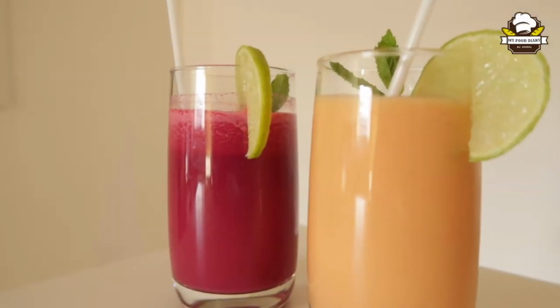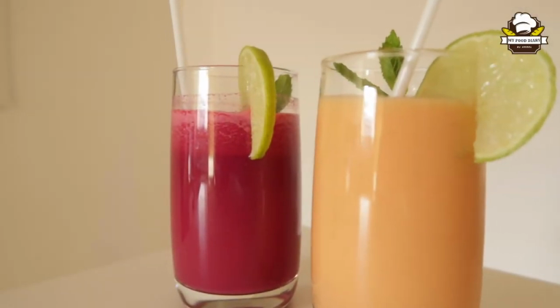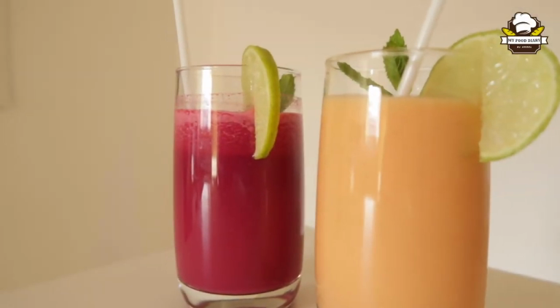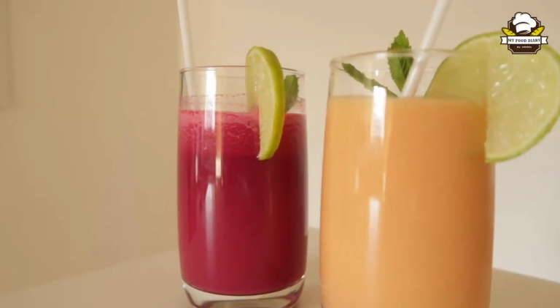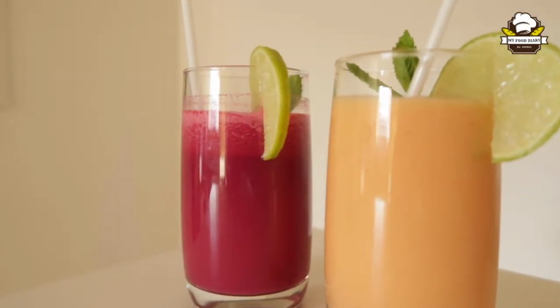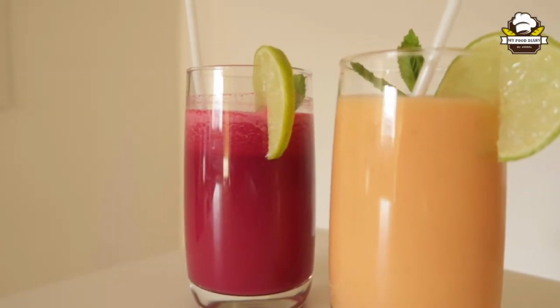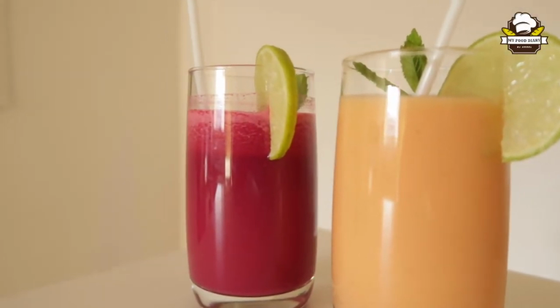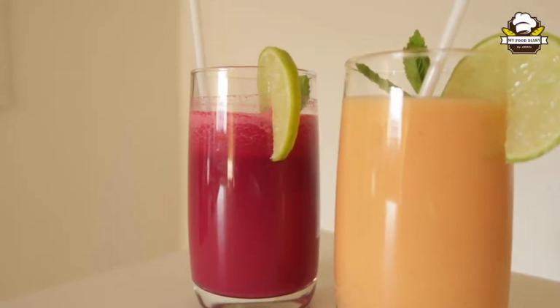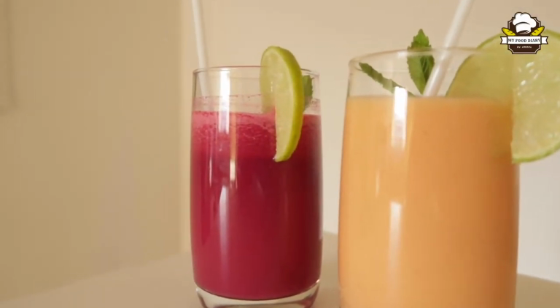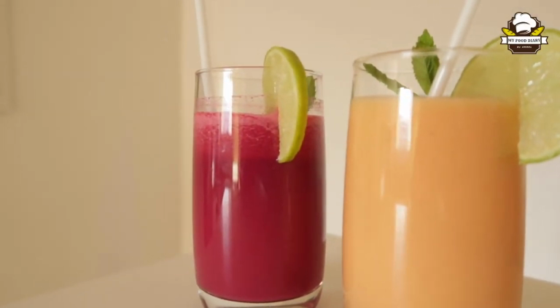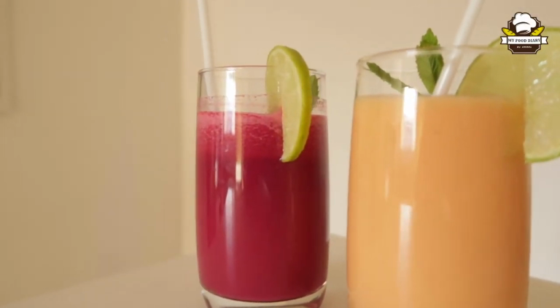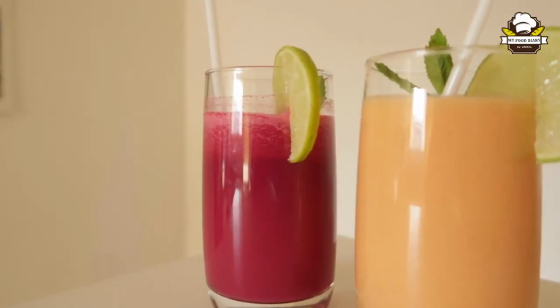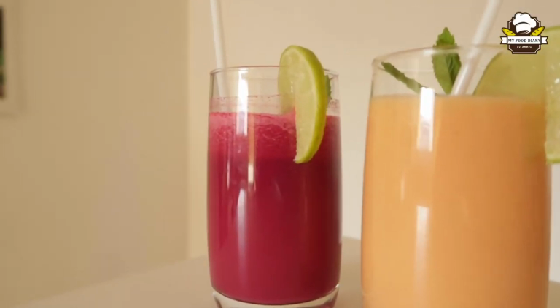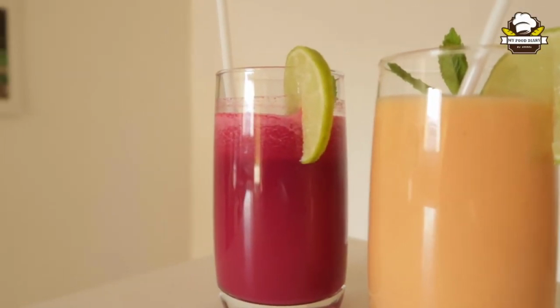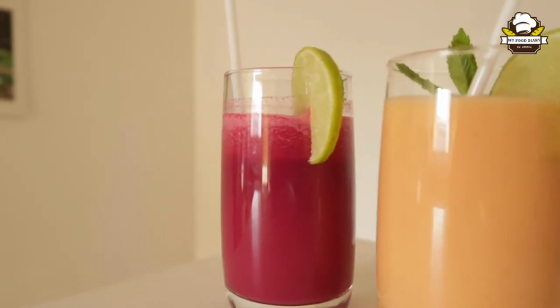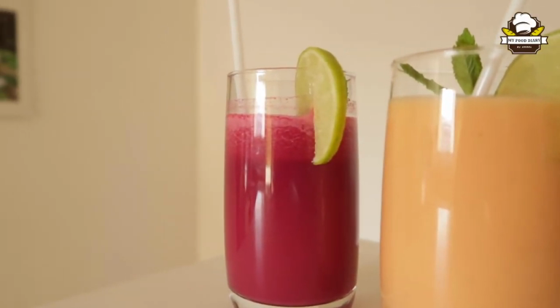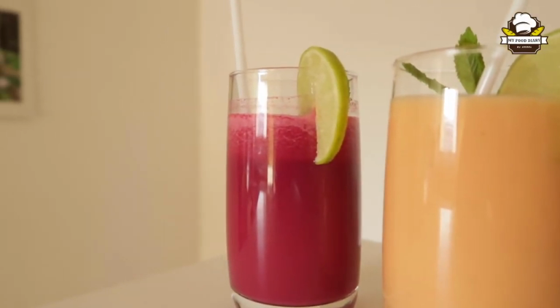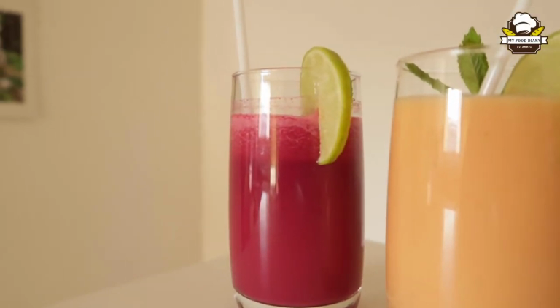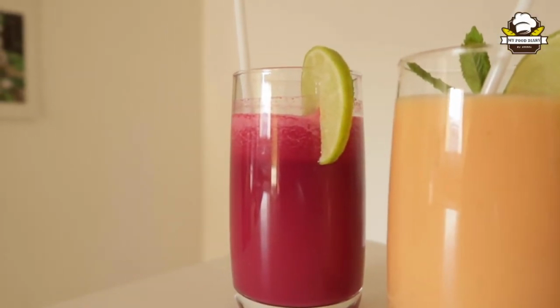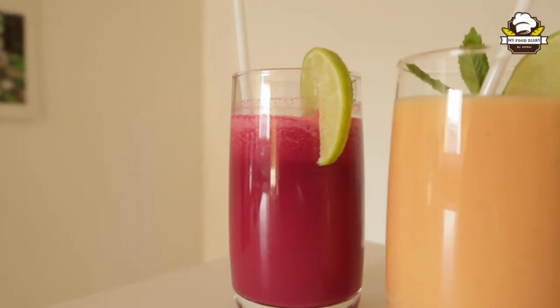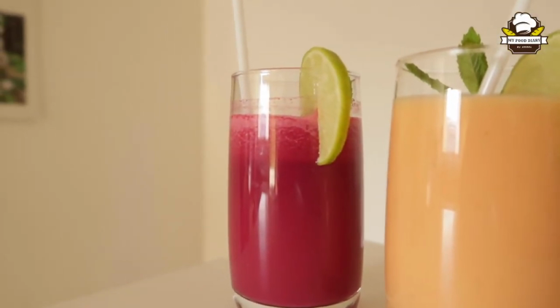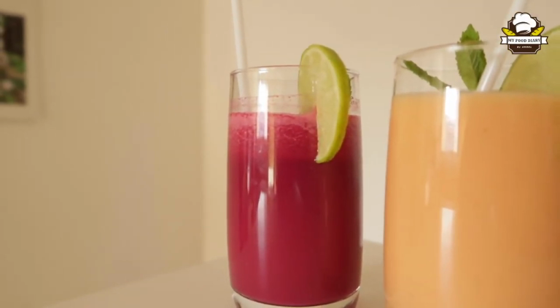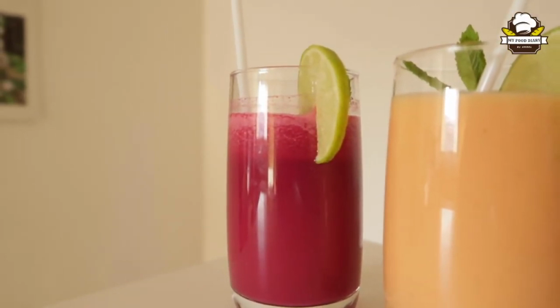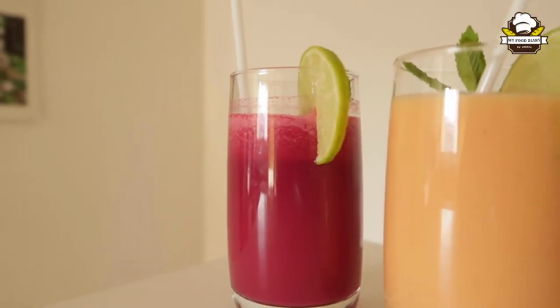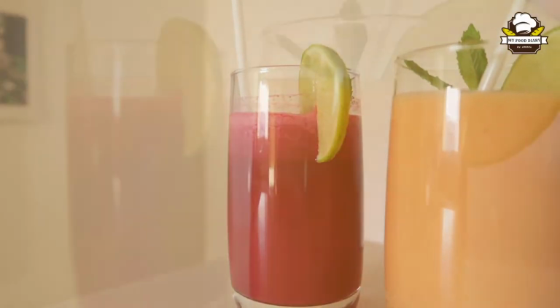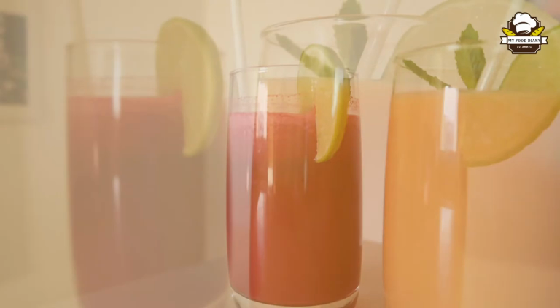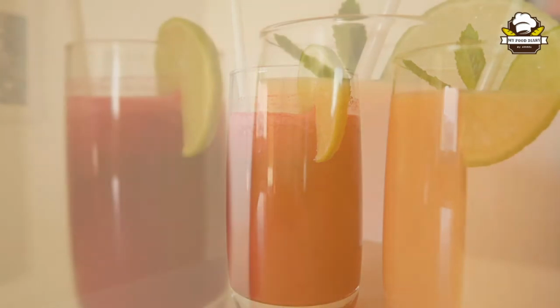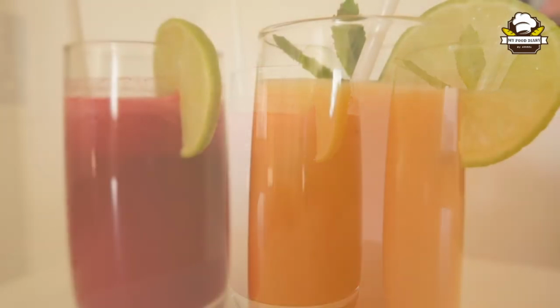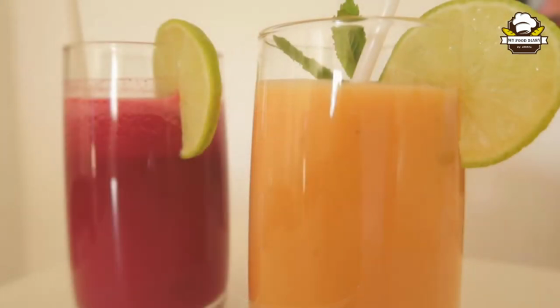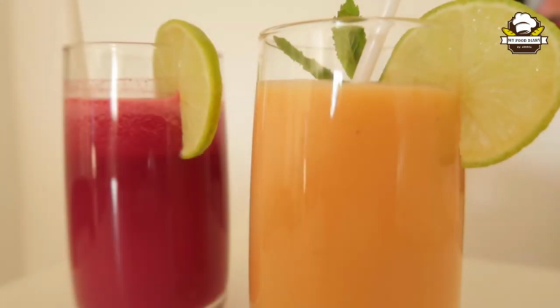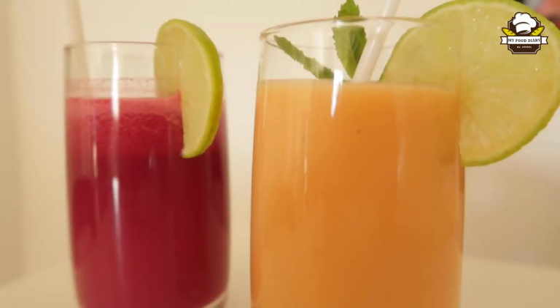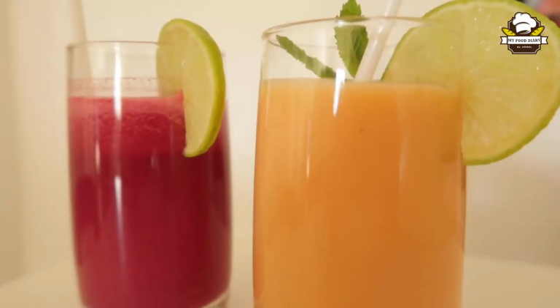Hi friends, welcome to my food diary. We are going to do the Tandu Juice.